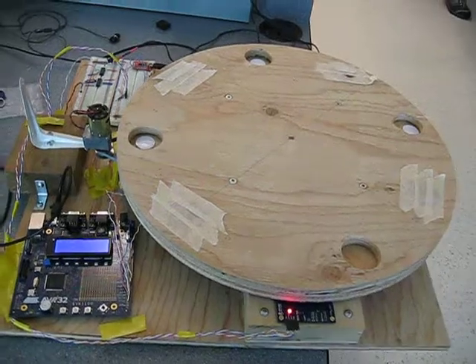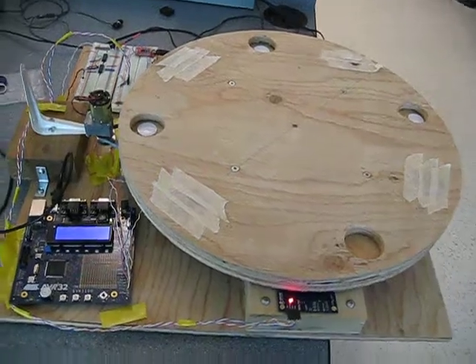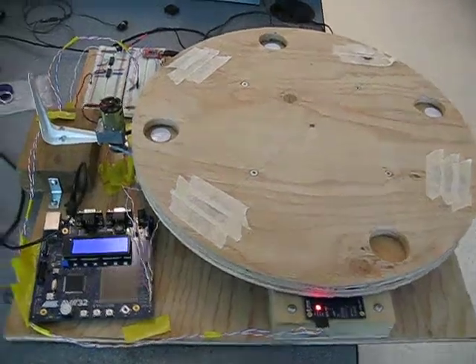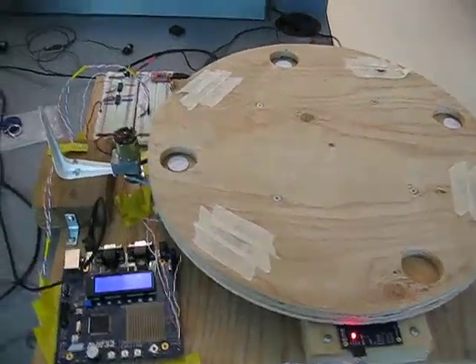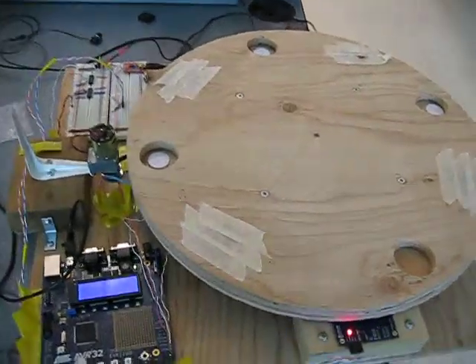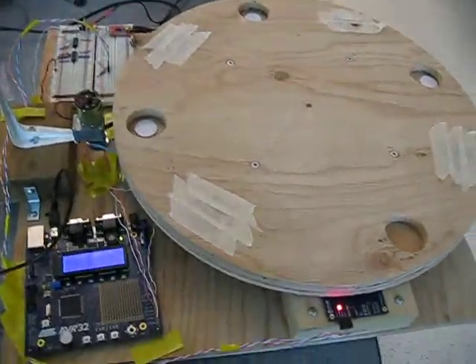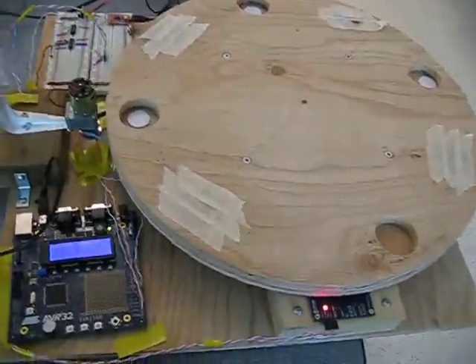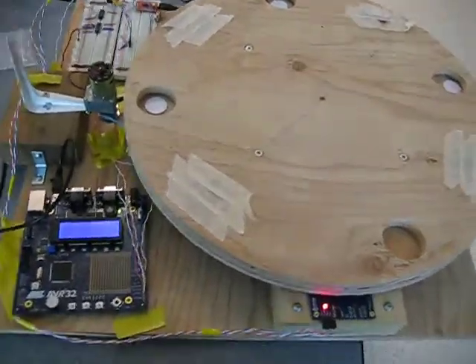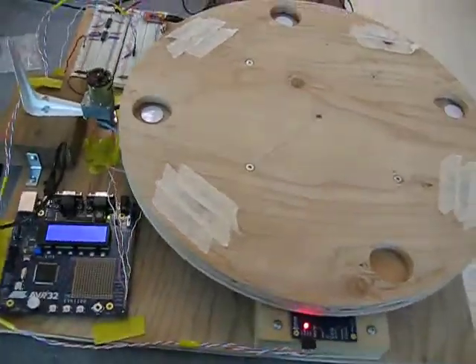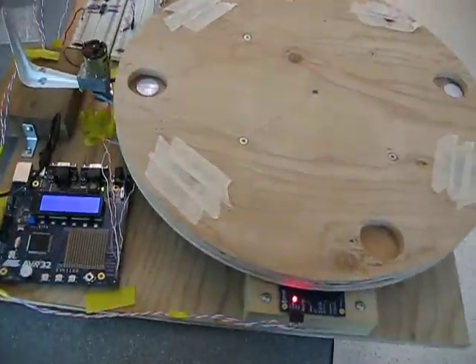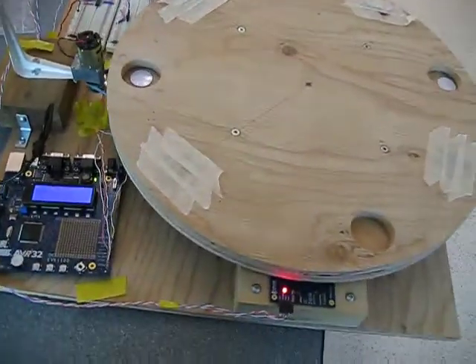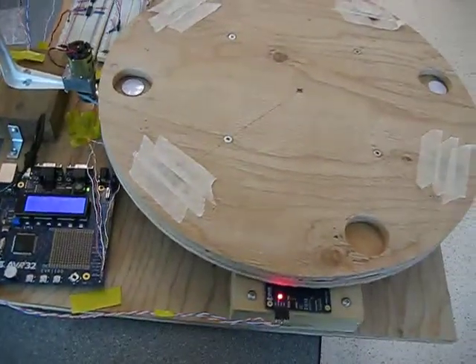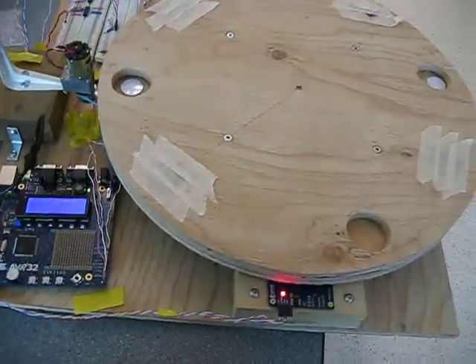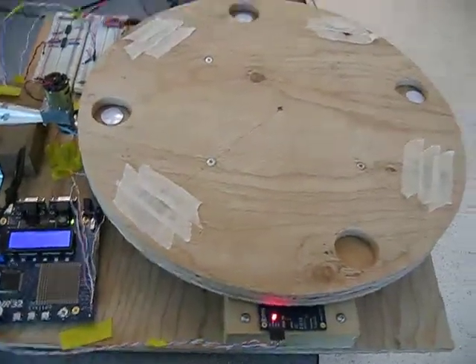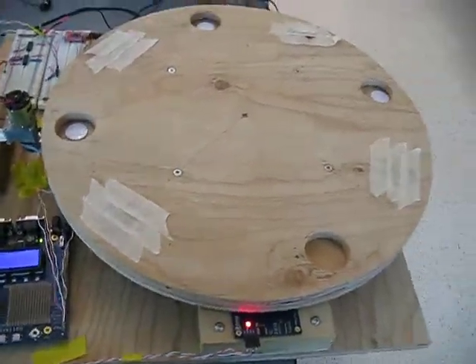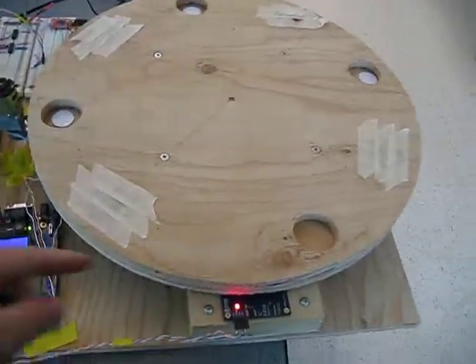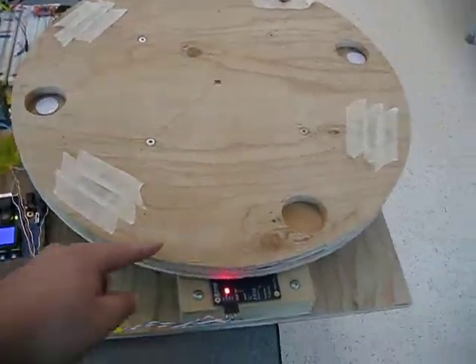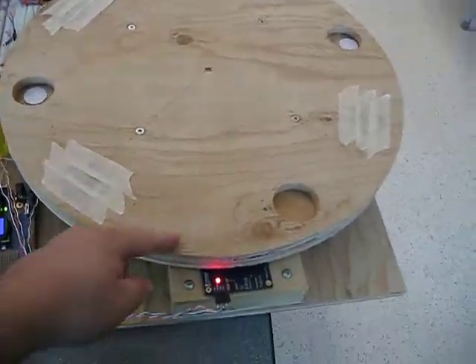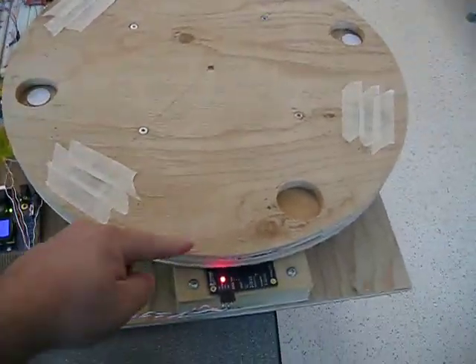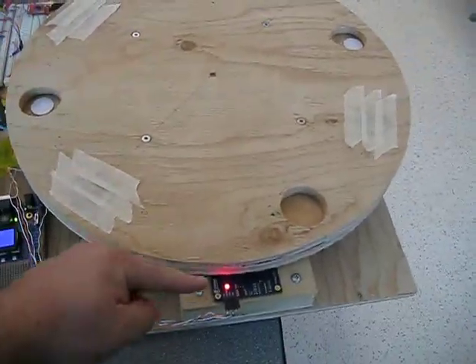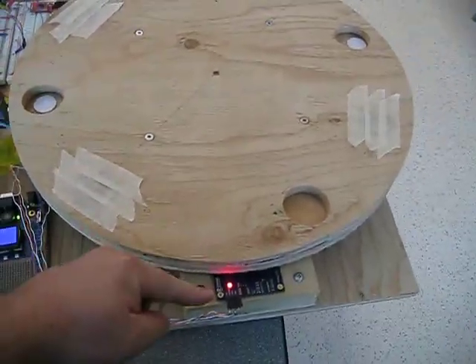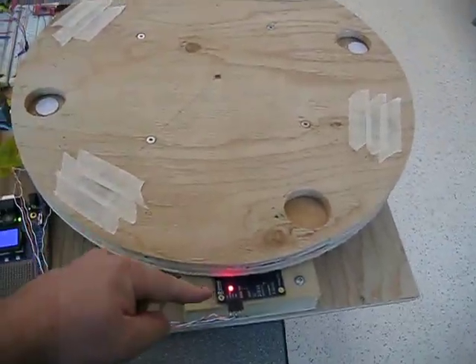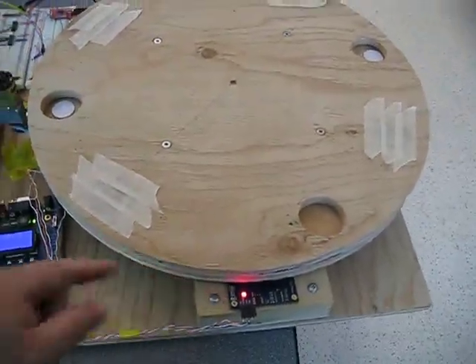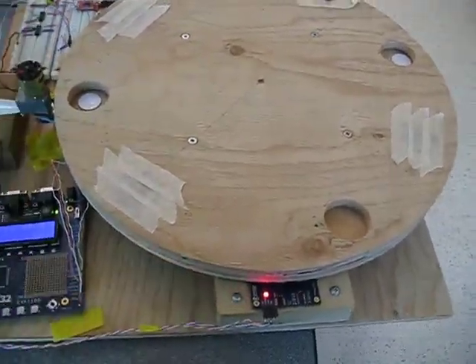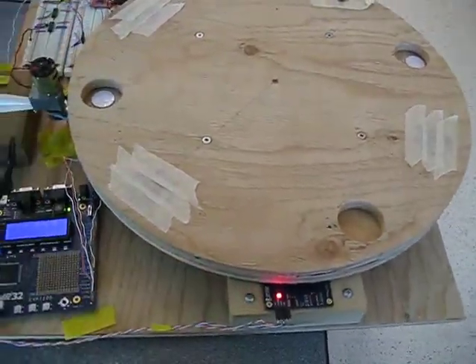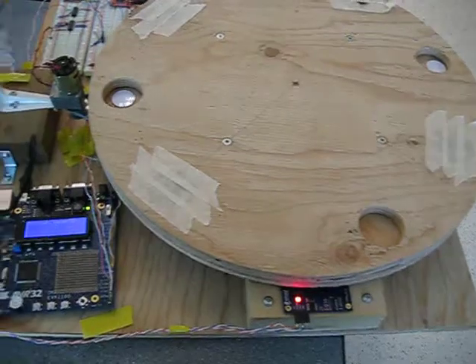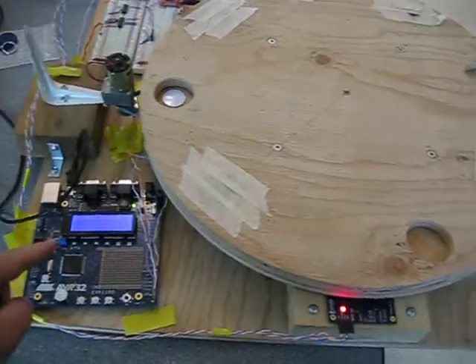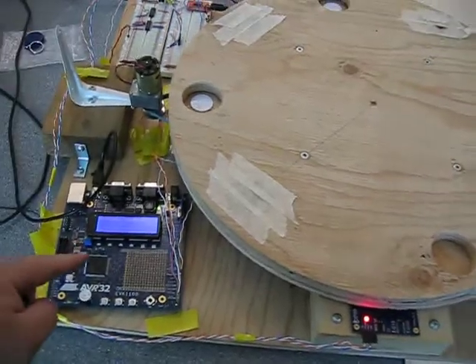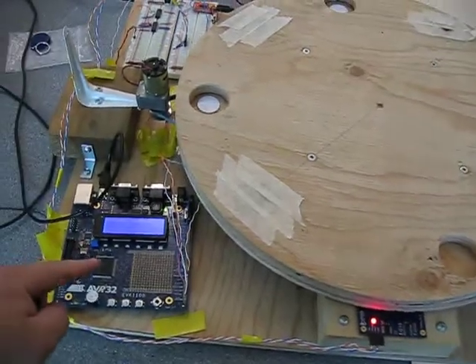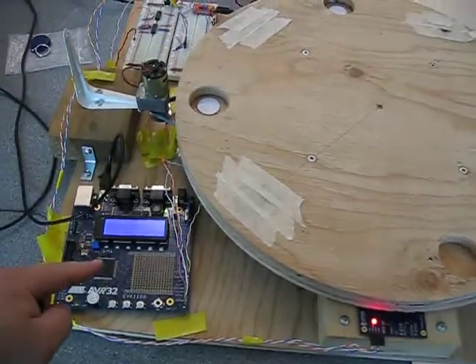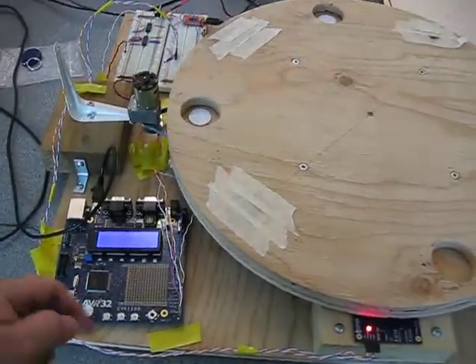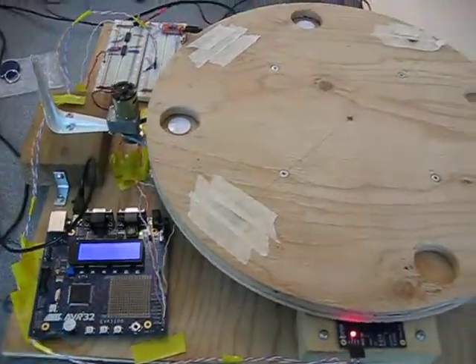This is the dispenser station. You can see we've got our RFID reader here, and we've also got a microcontroller on the side here.